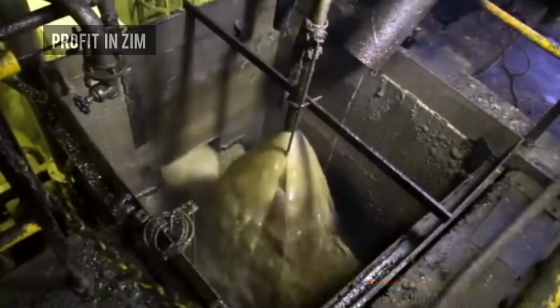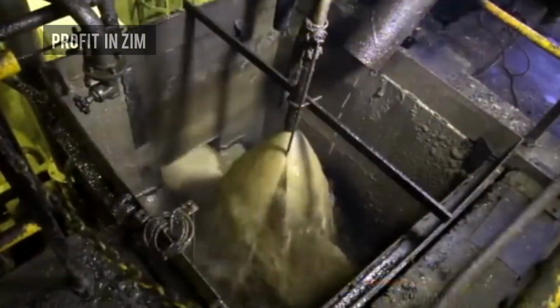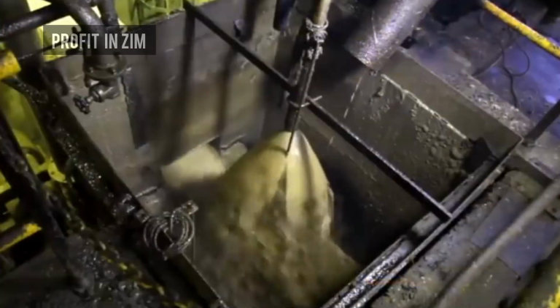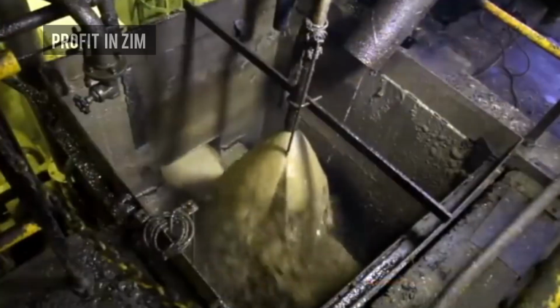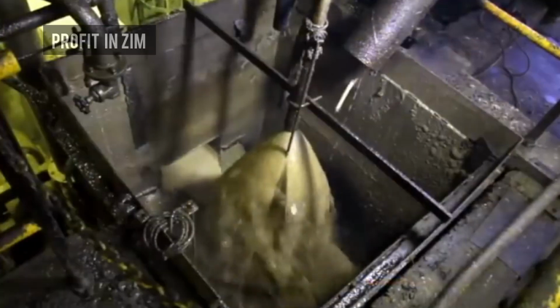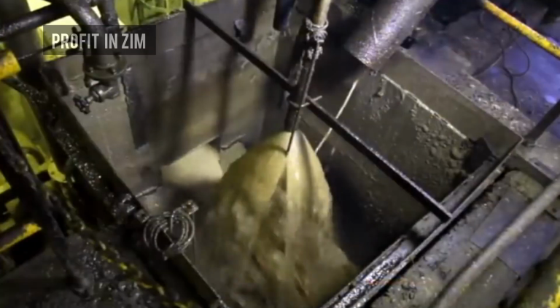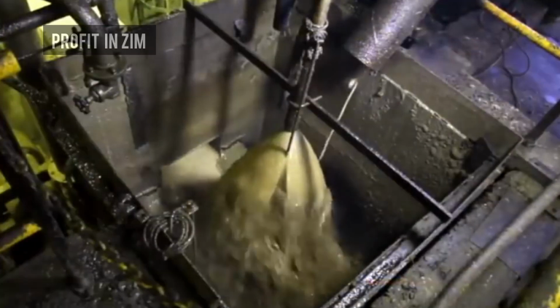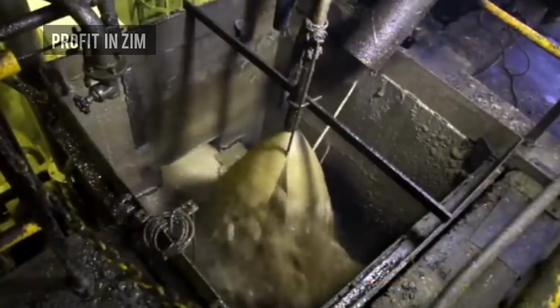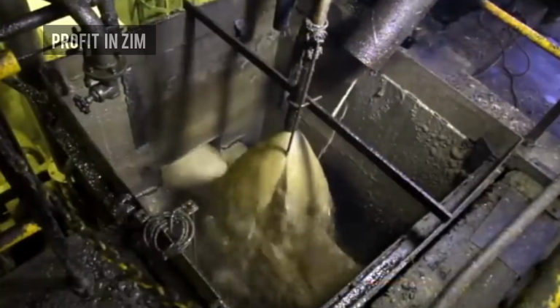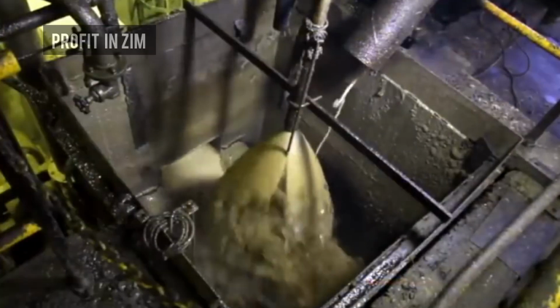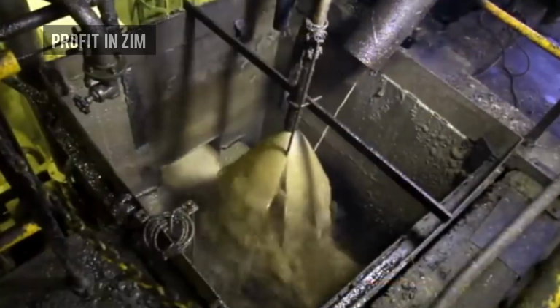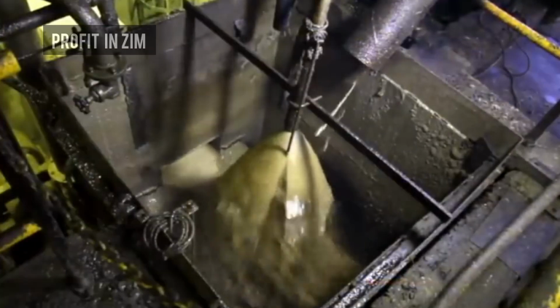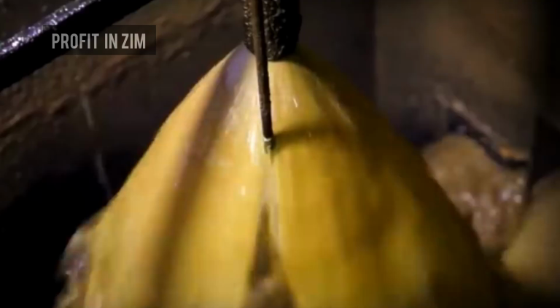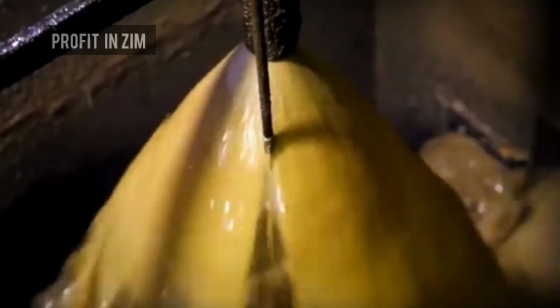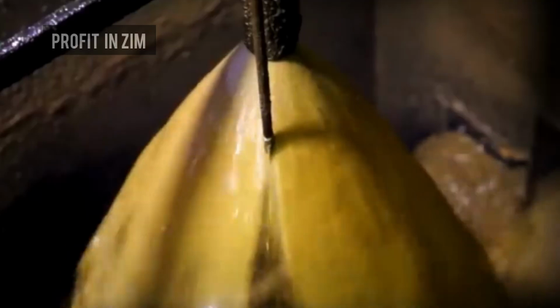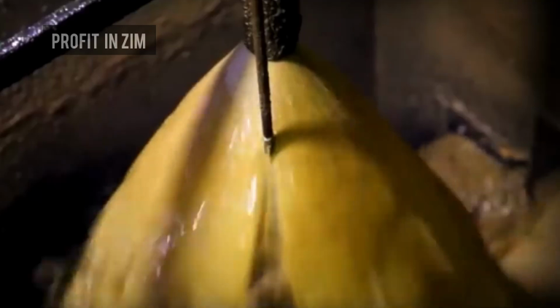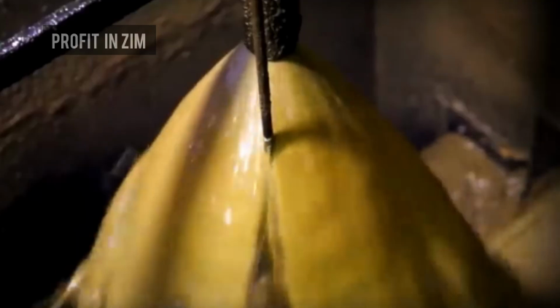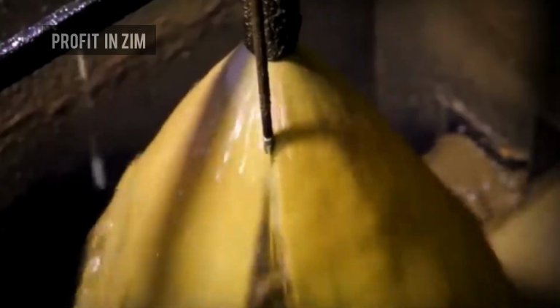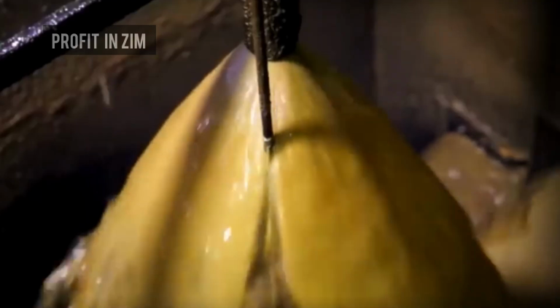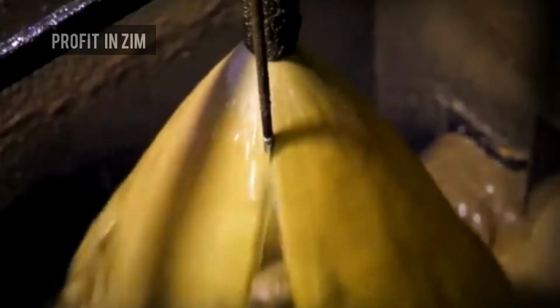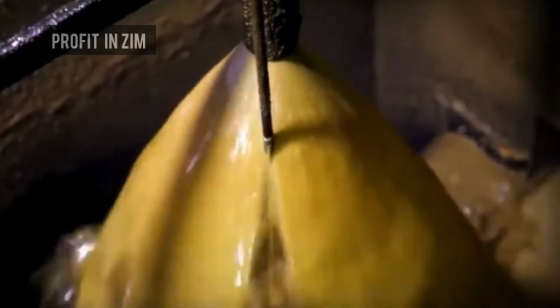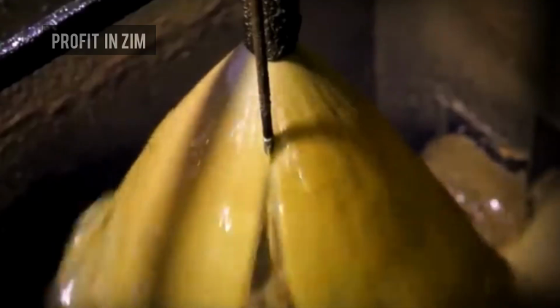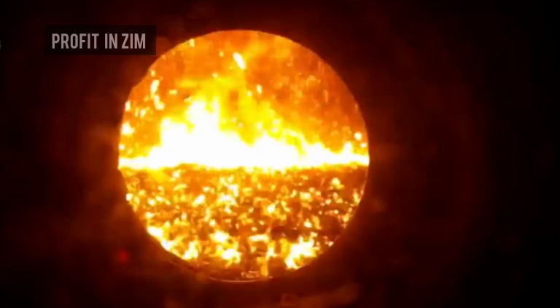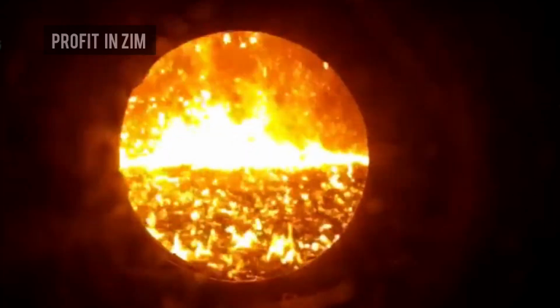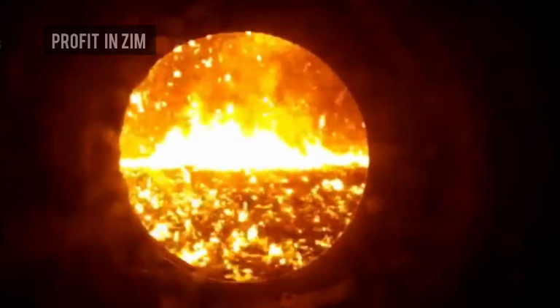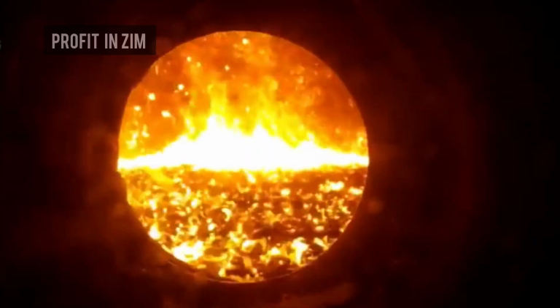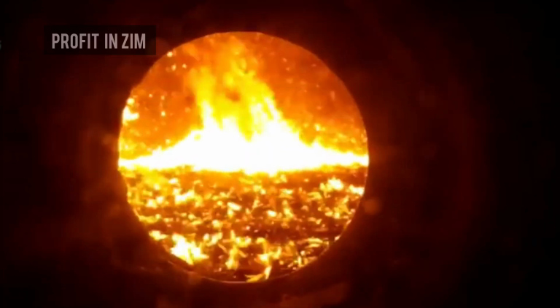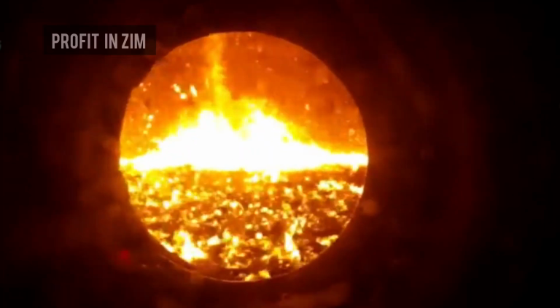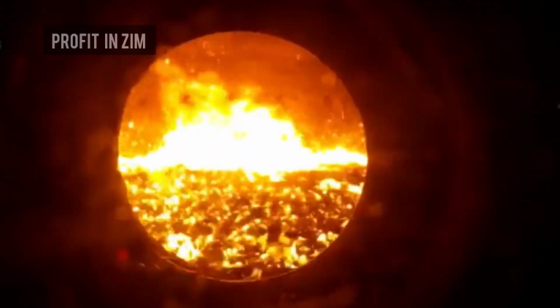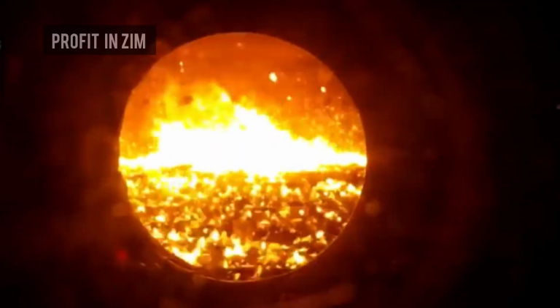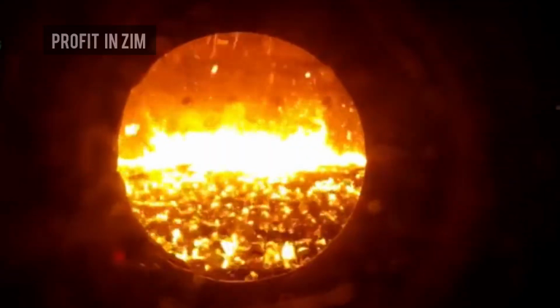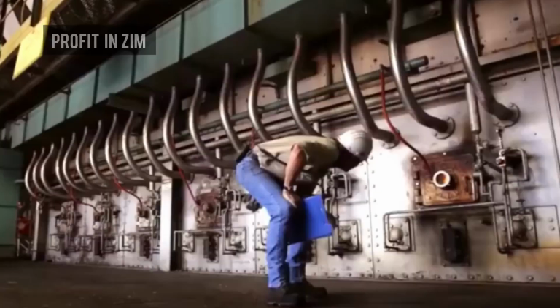While the juice is collected, the bagasse is transported to the boilers to generate steam and electricity for the factory.